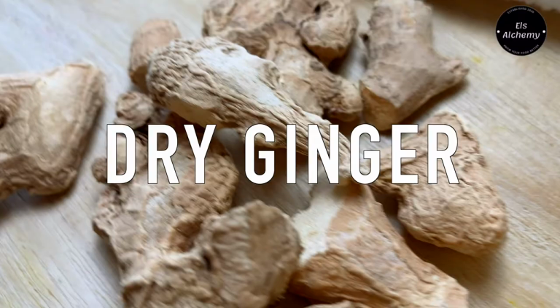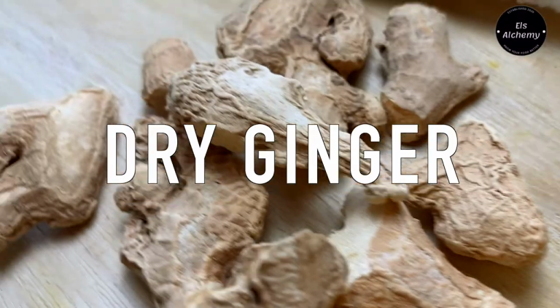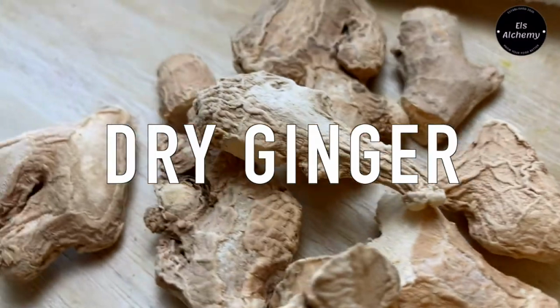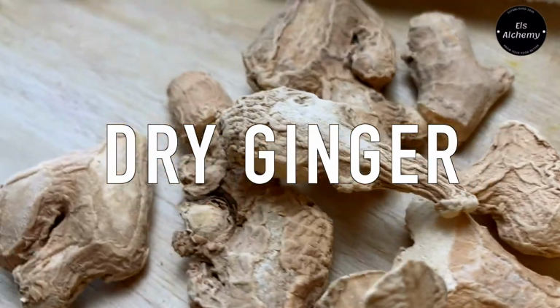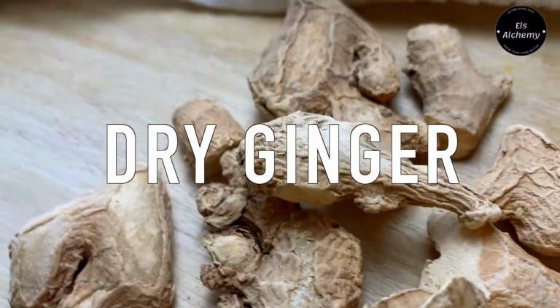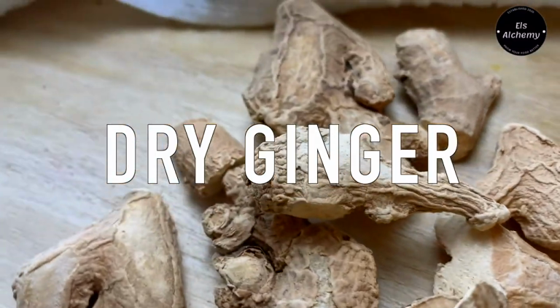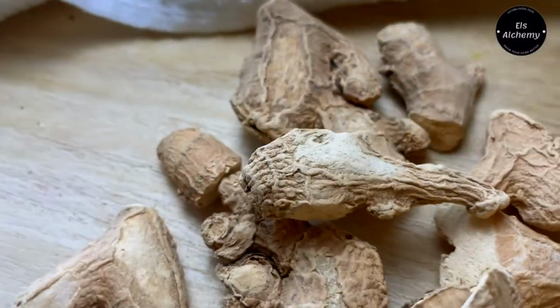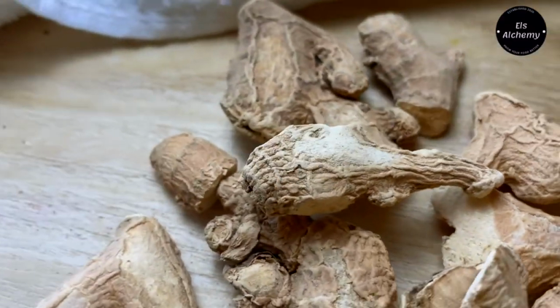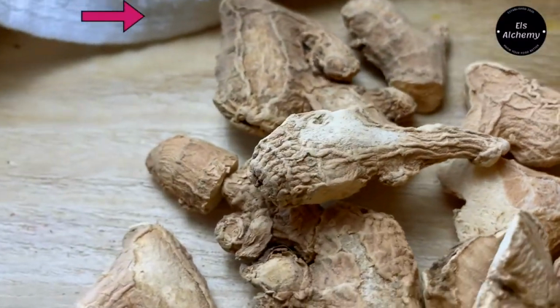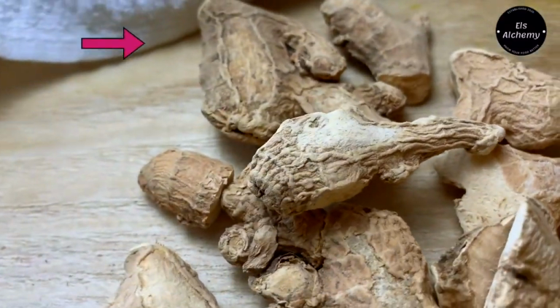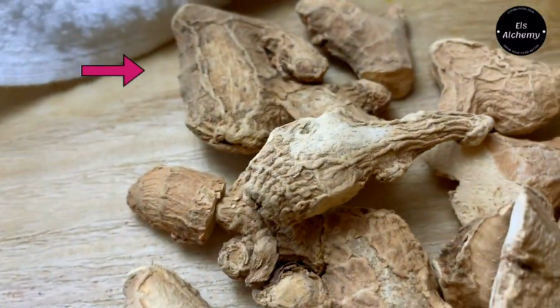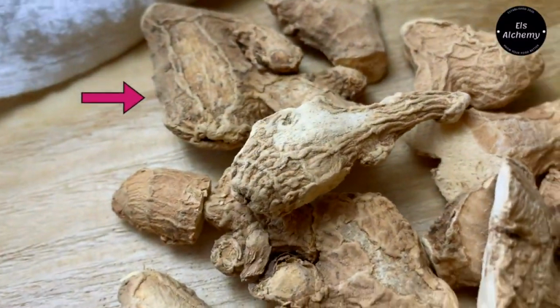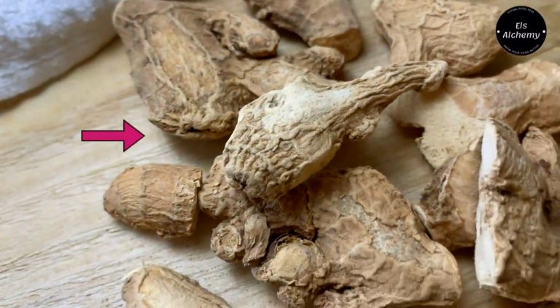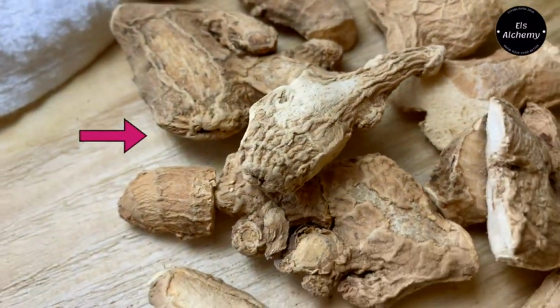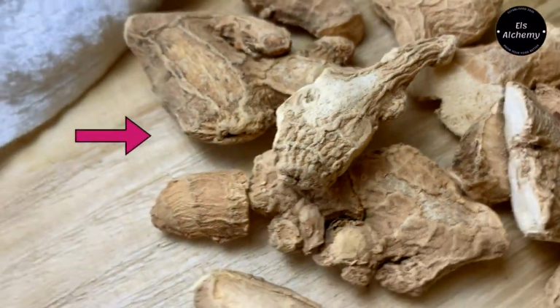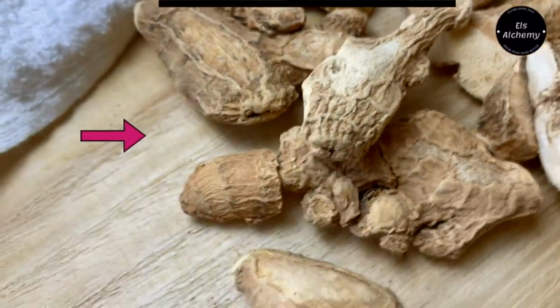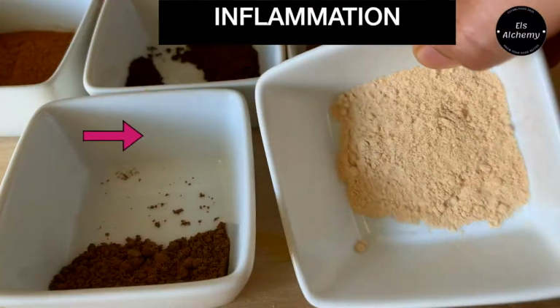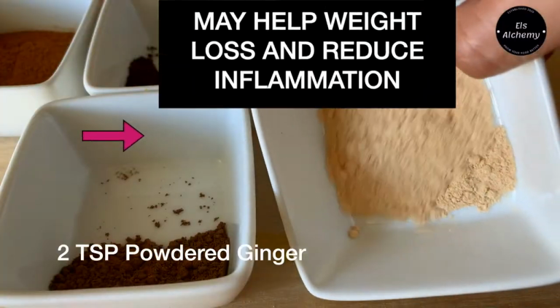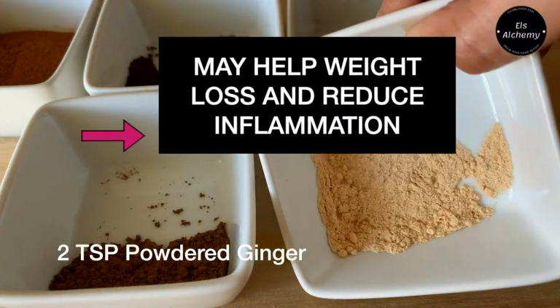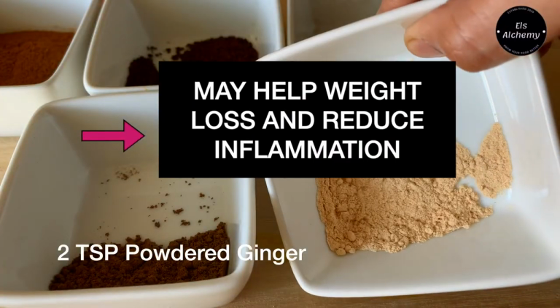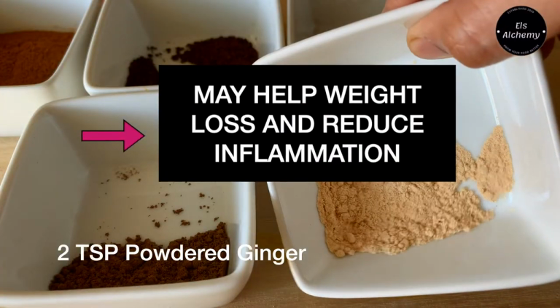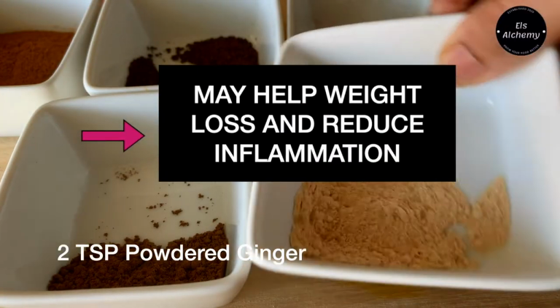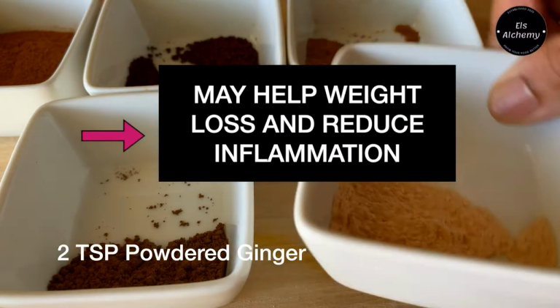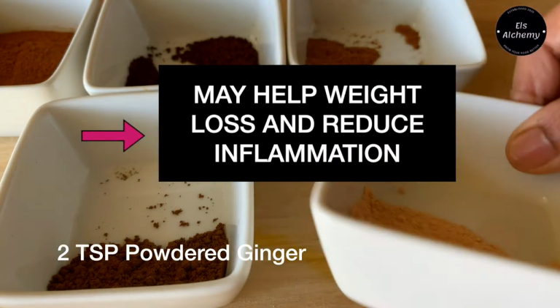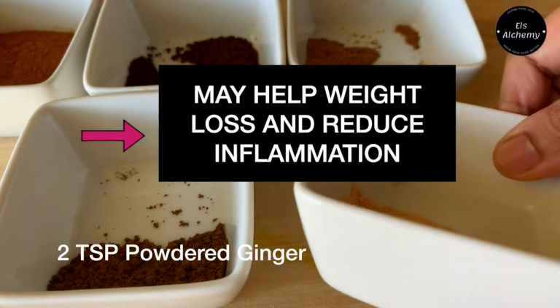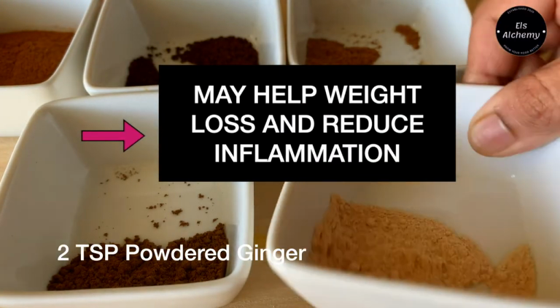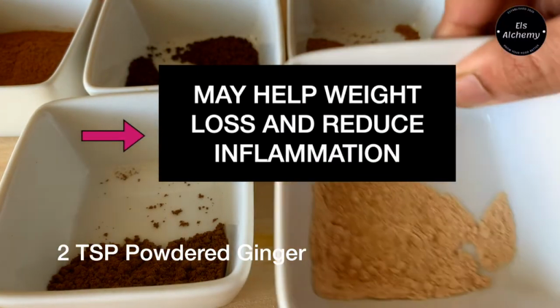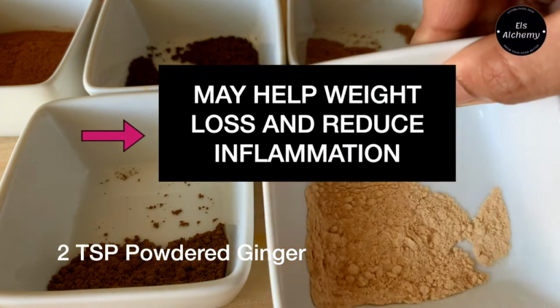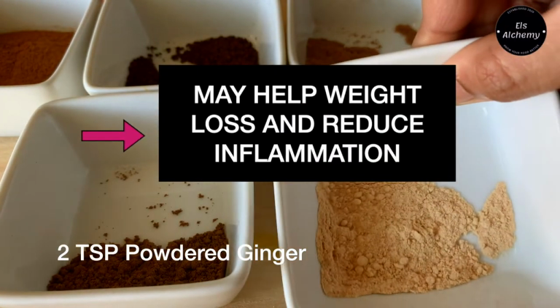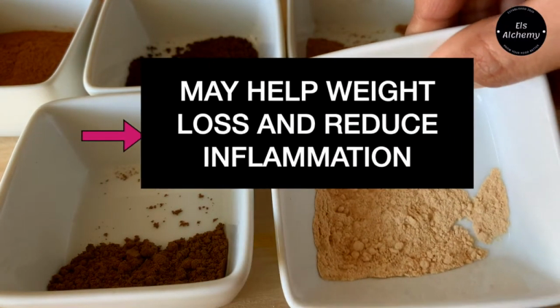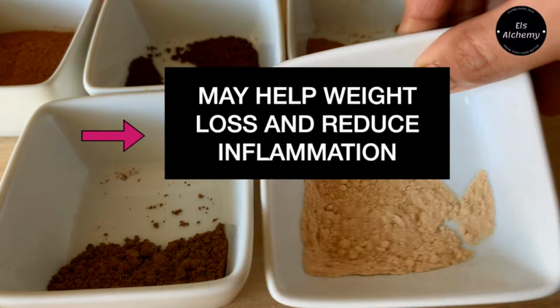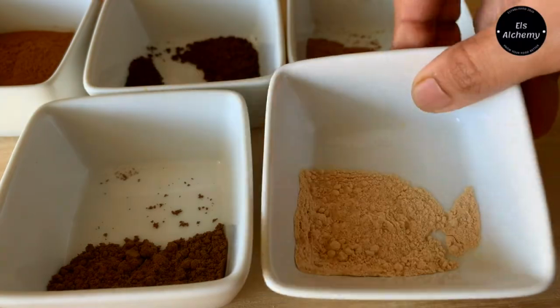Next we add in ginger powder. Ginger powder is beneficial for weight loss and helps in reducing inflammation in our body.